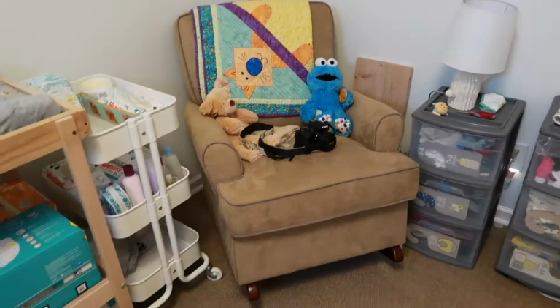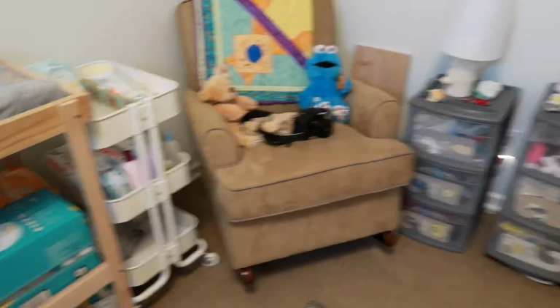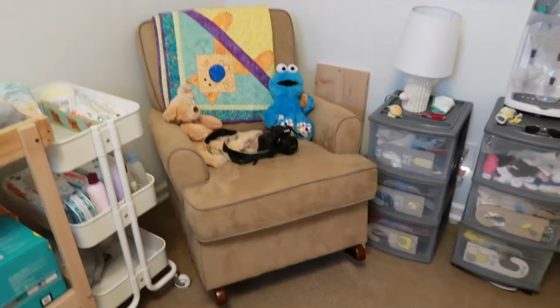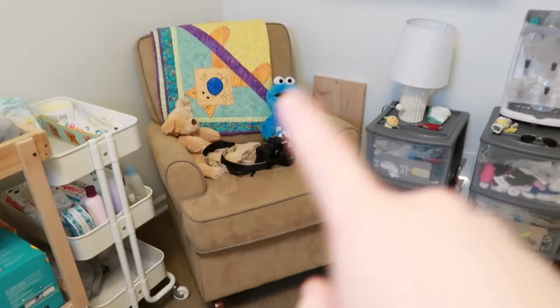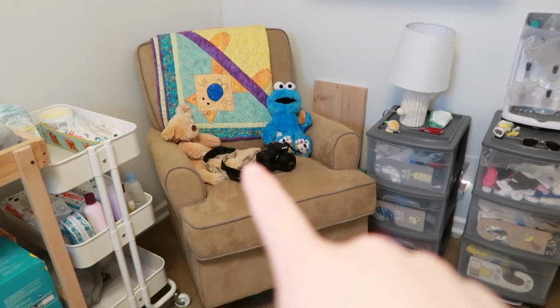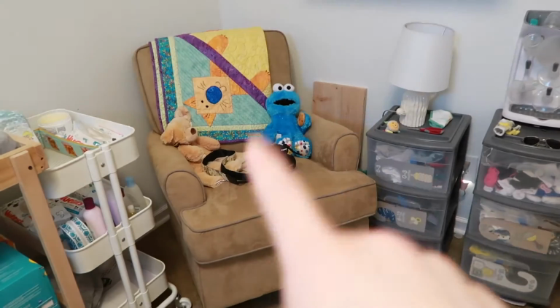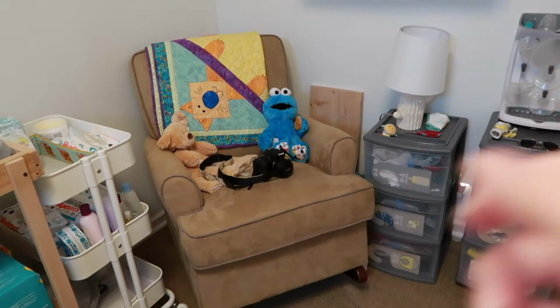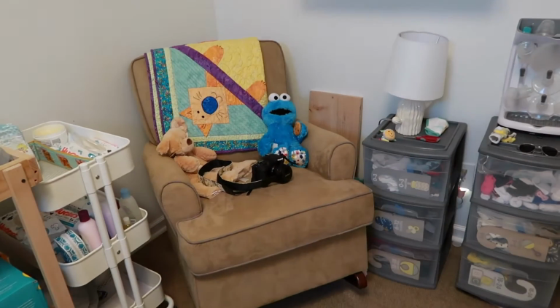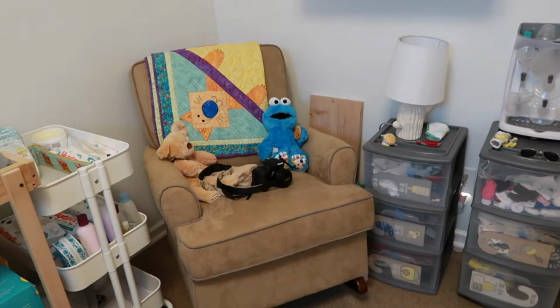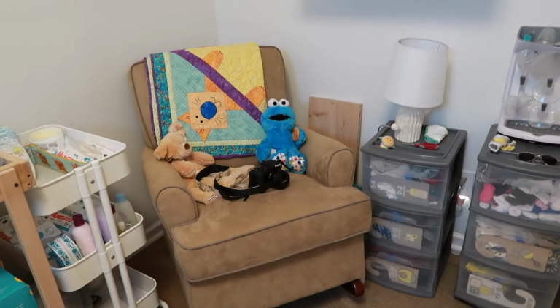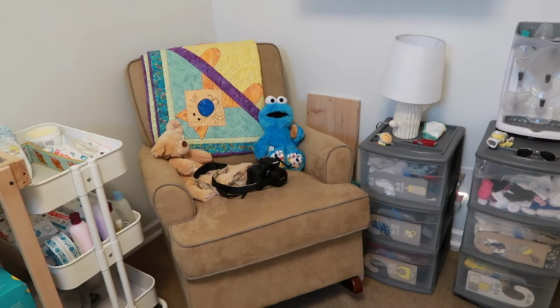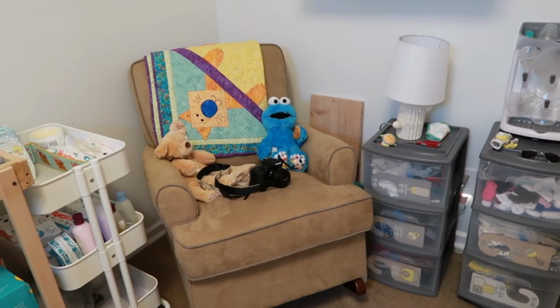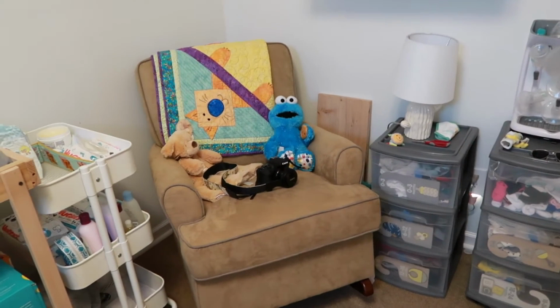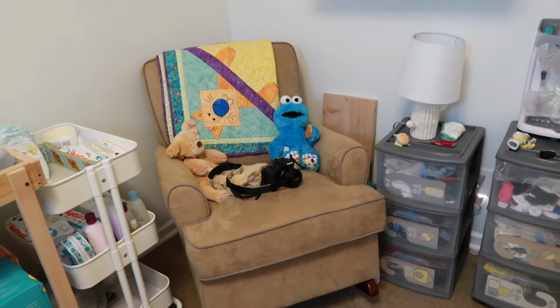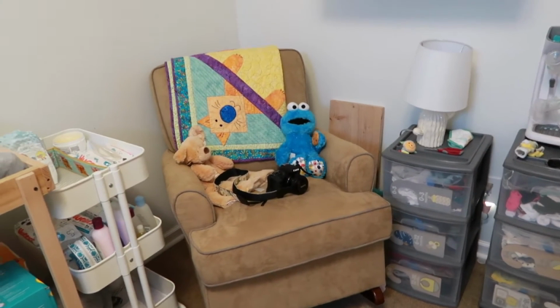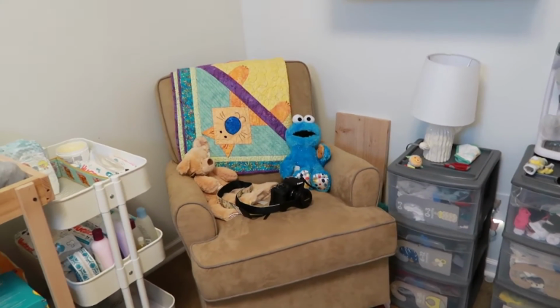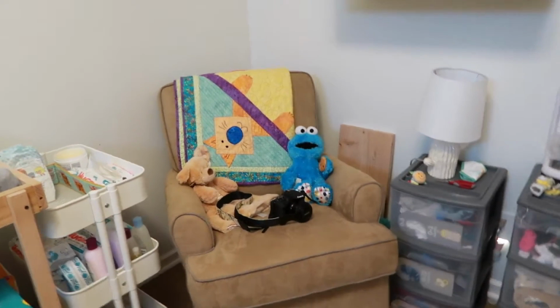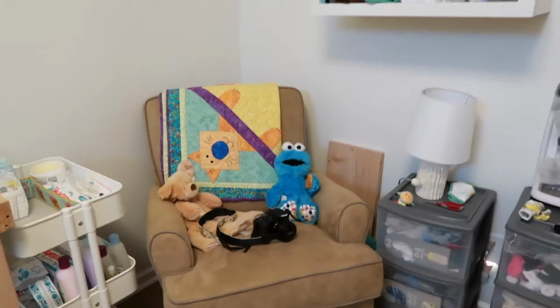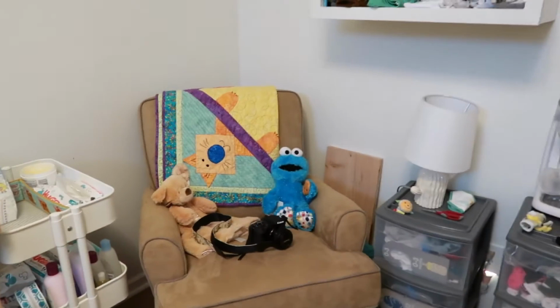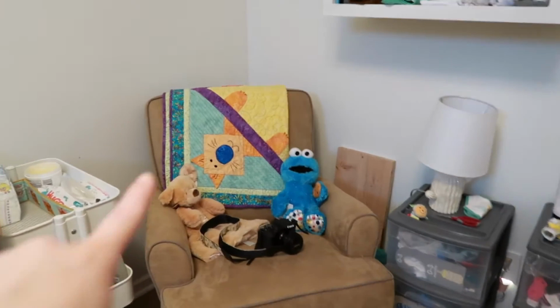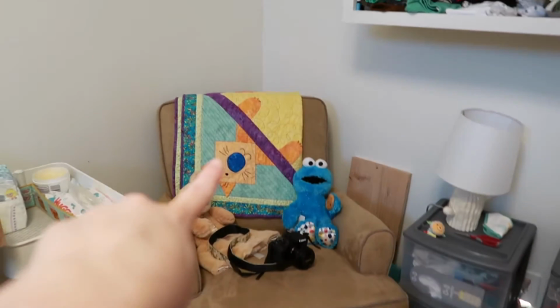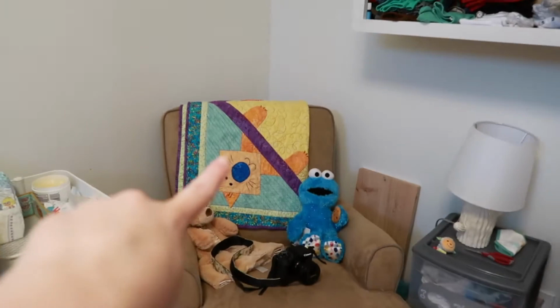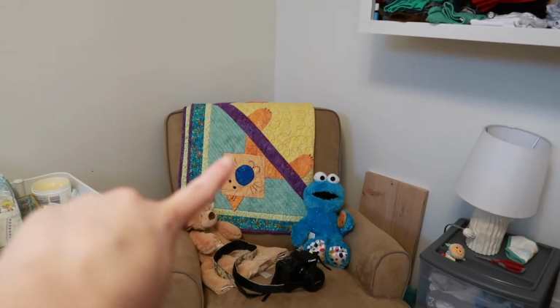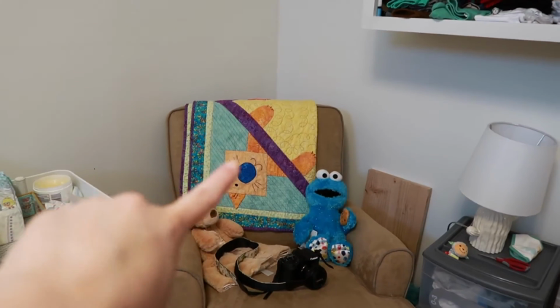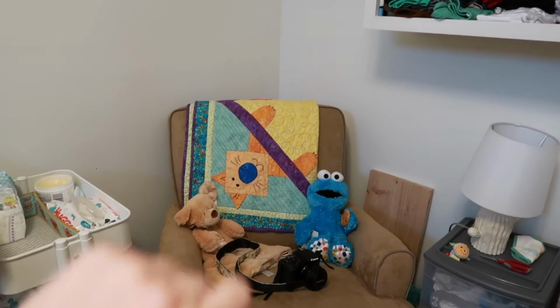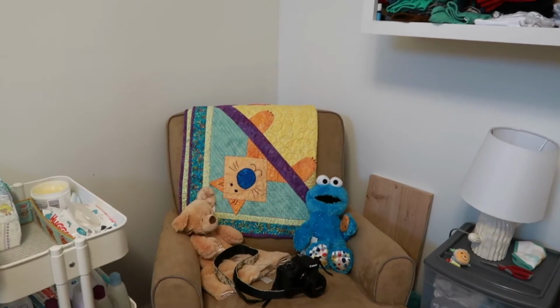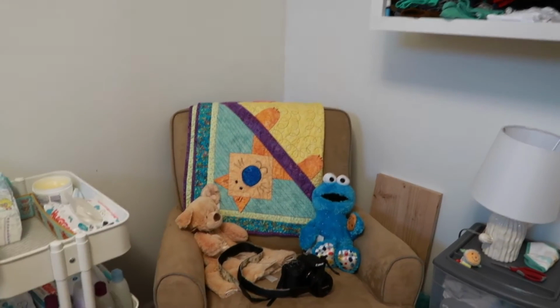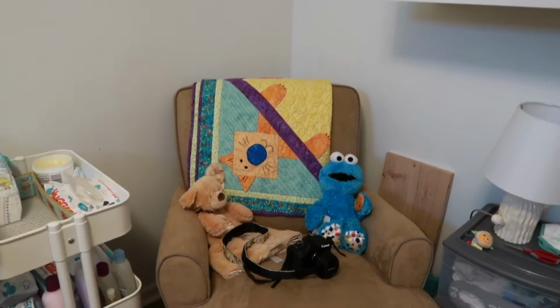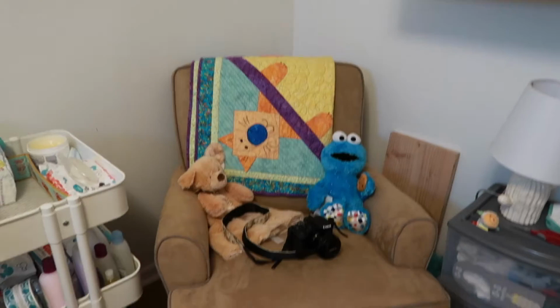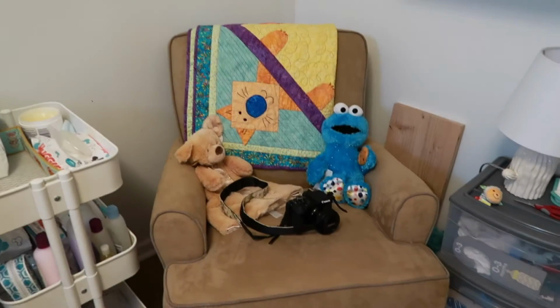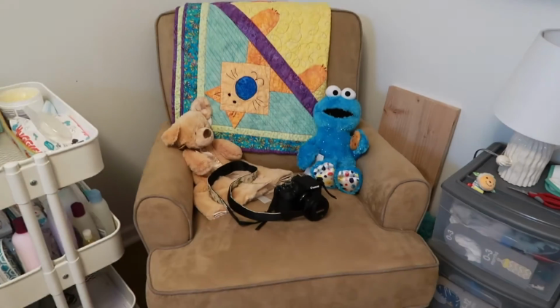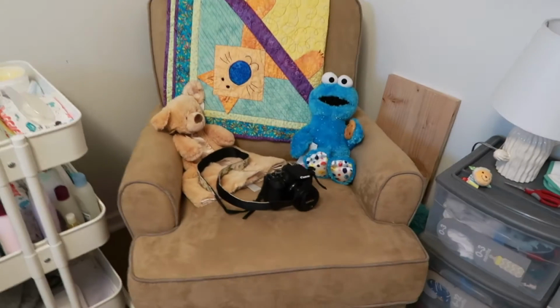There's the chair with my camera that I use when I take photos. This quilt my aunt made, and then some toys.